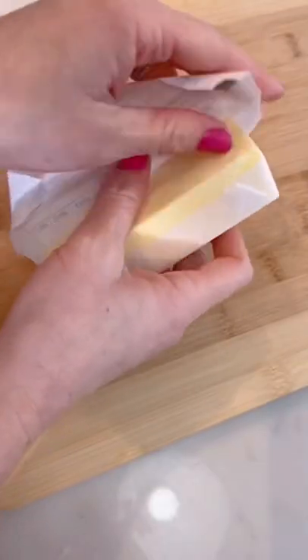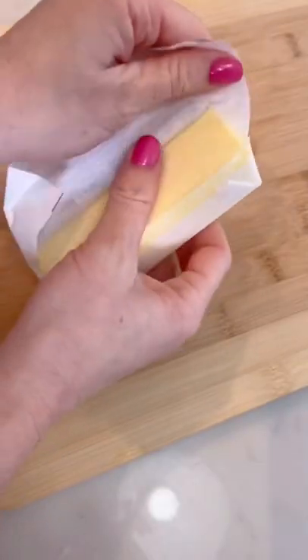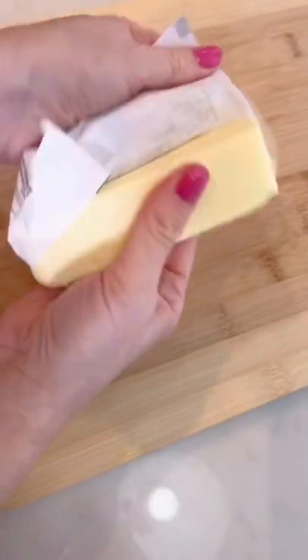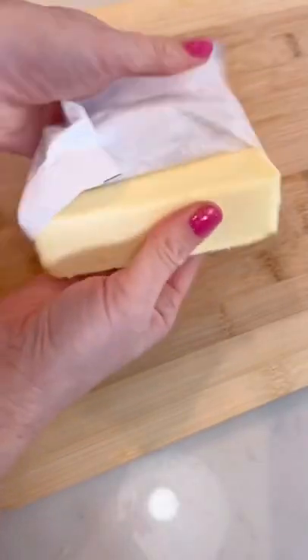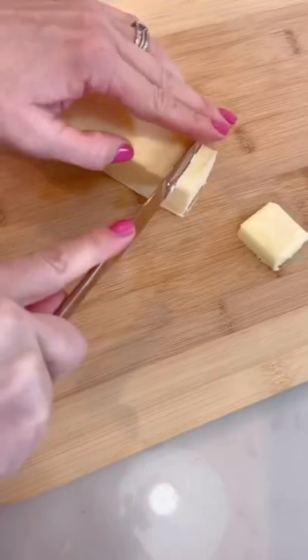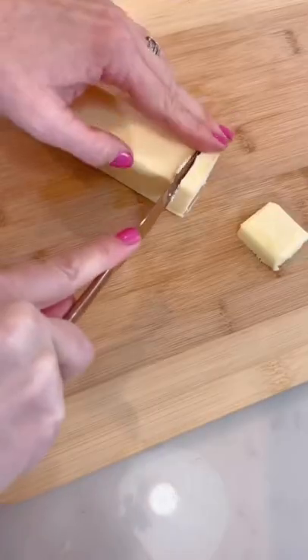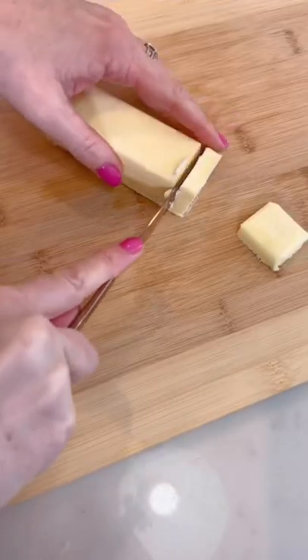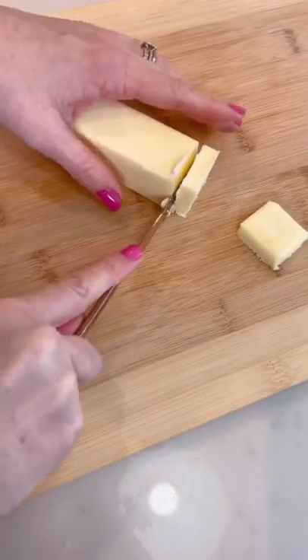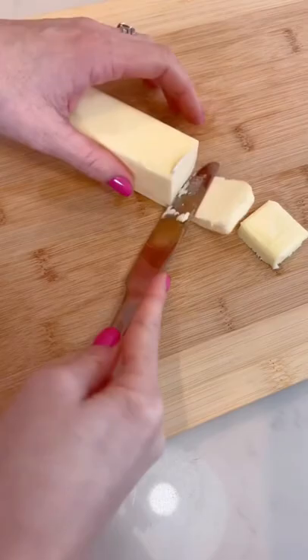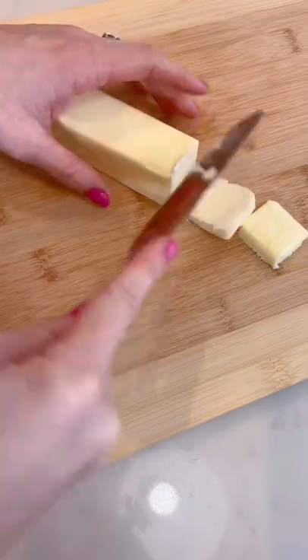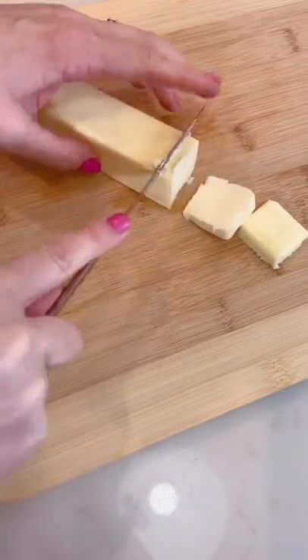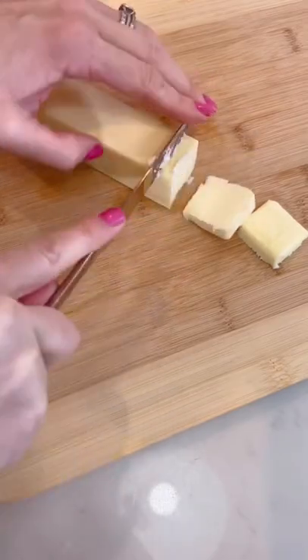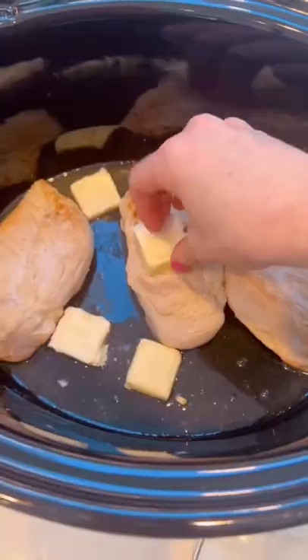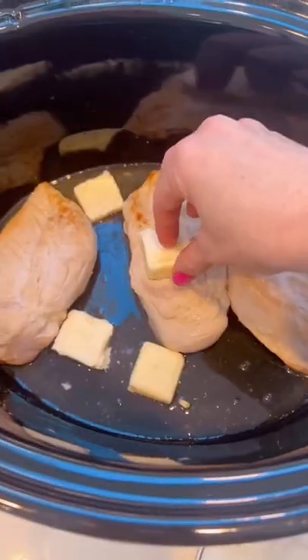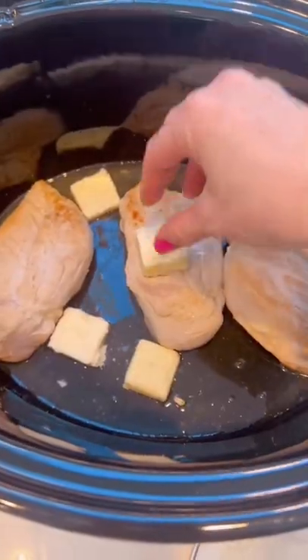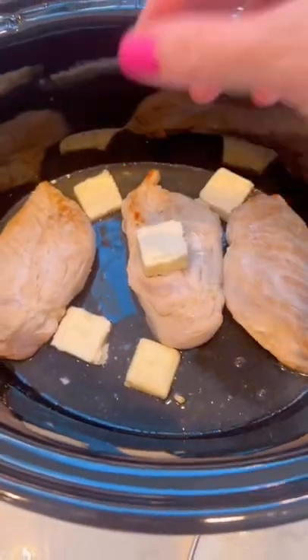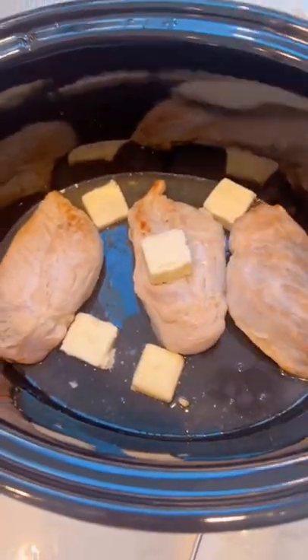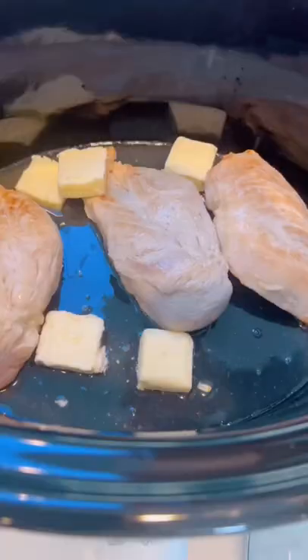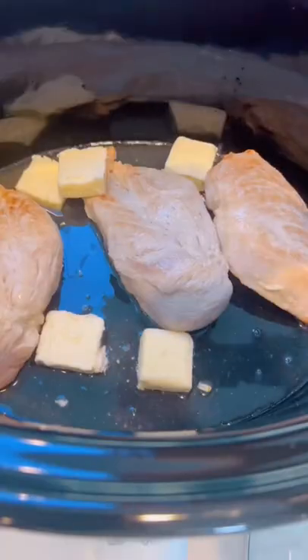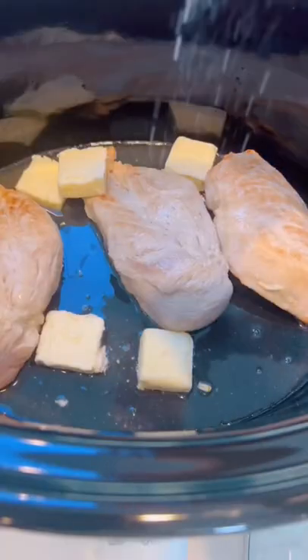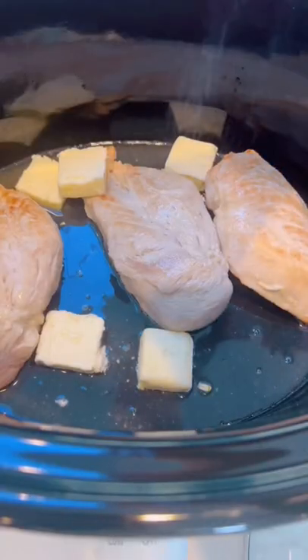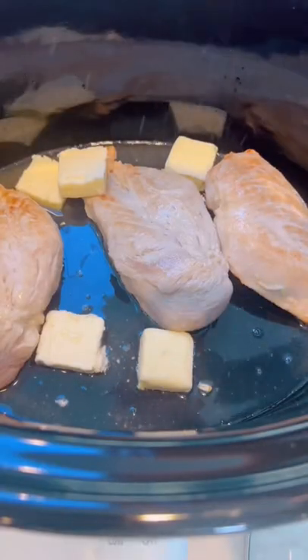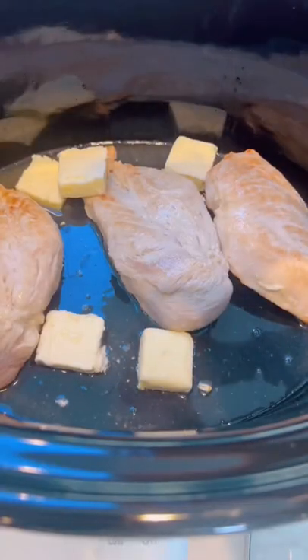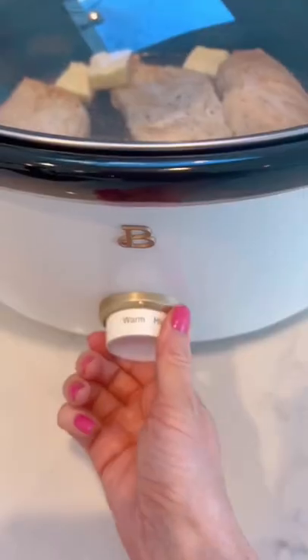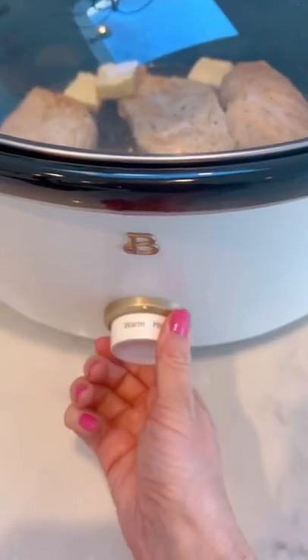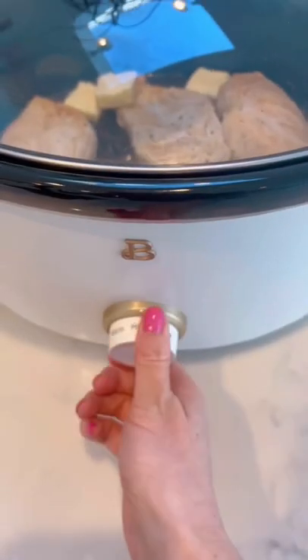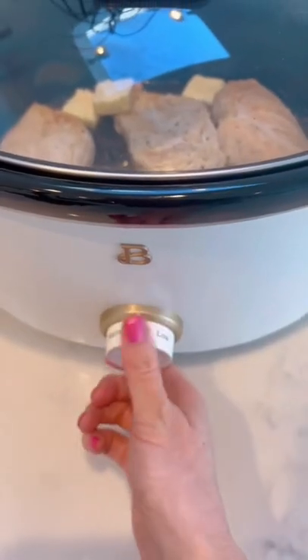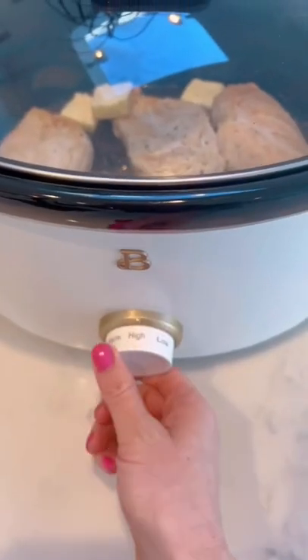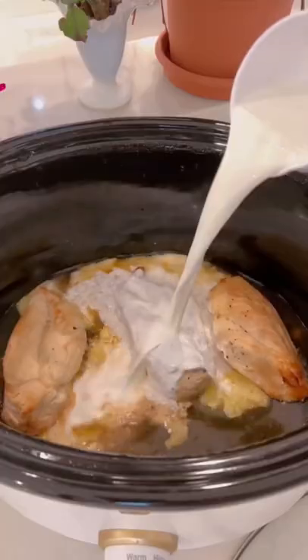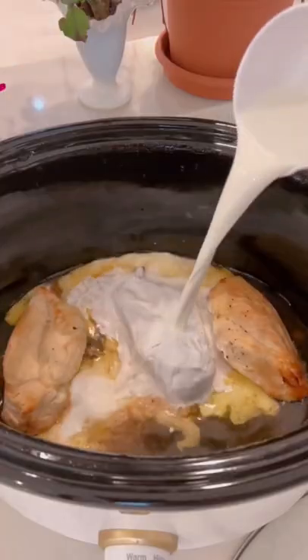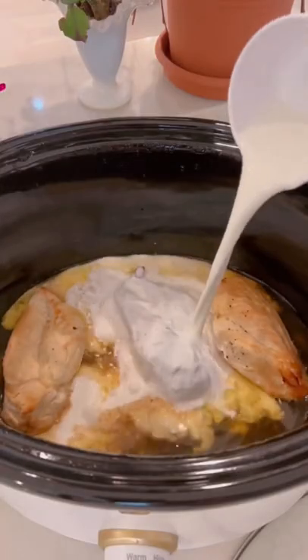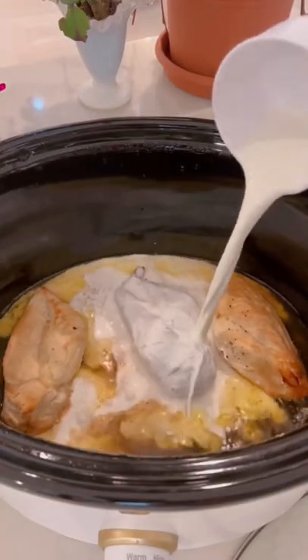Squeeze lemon juice out of two lemons and cut up one stick of butter. Add salt and pepper and cook for two hours on high.